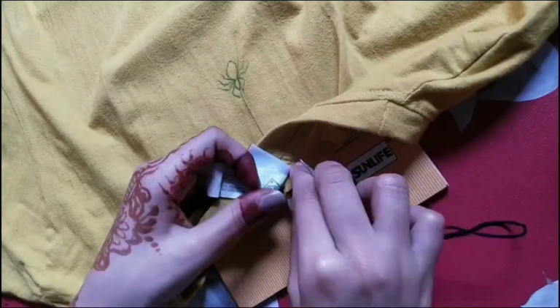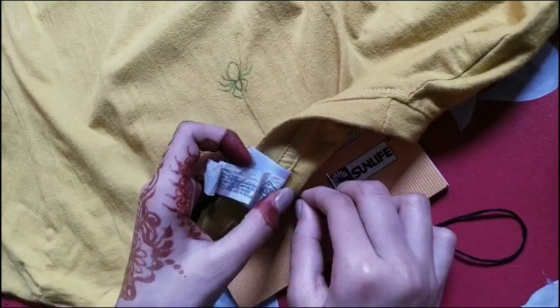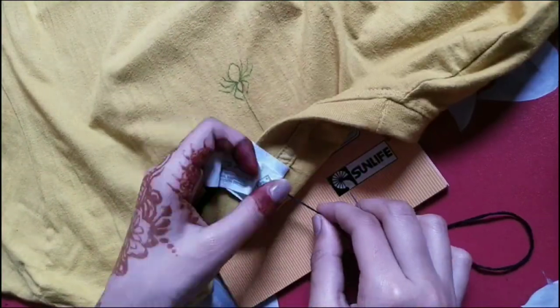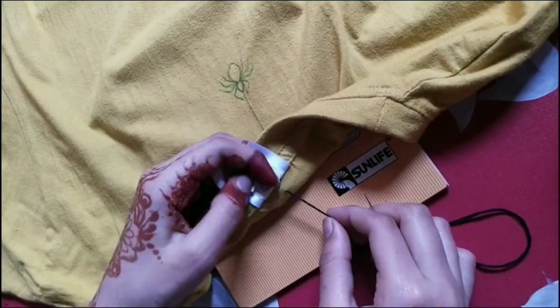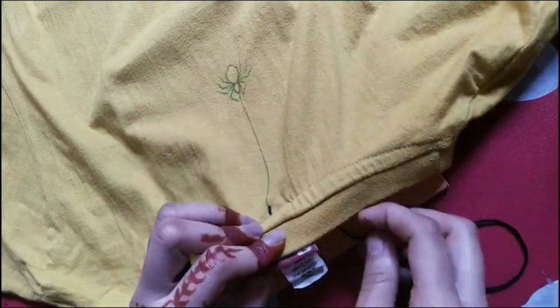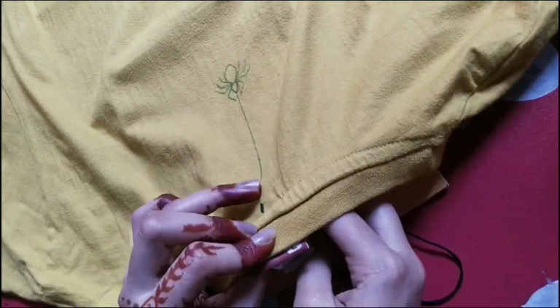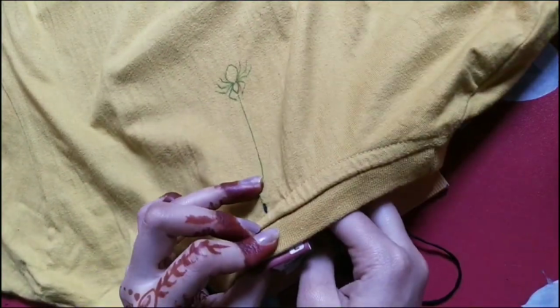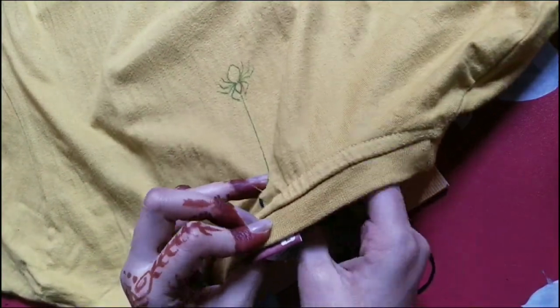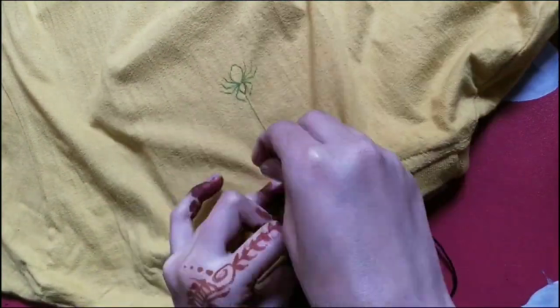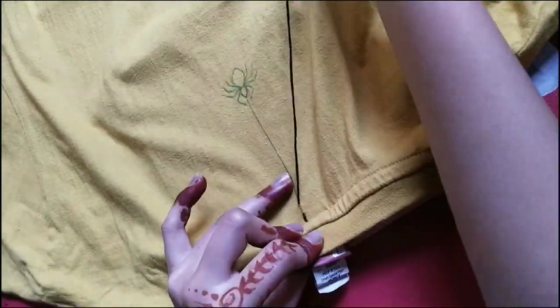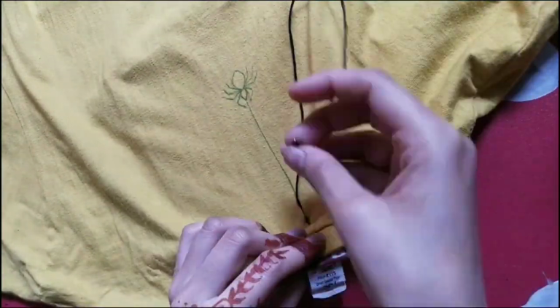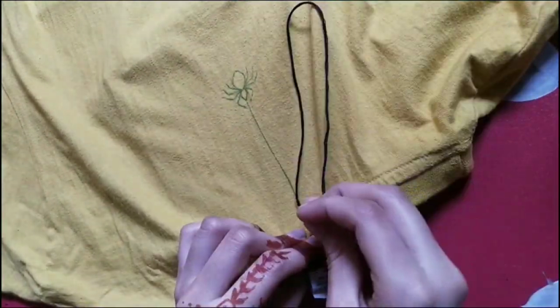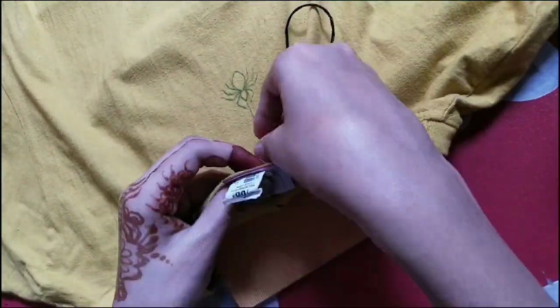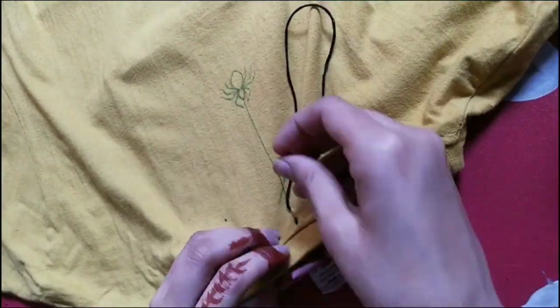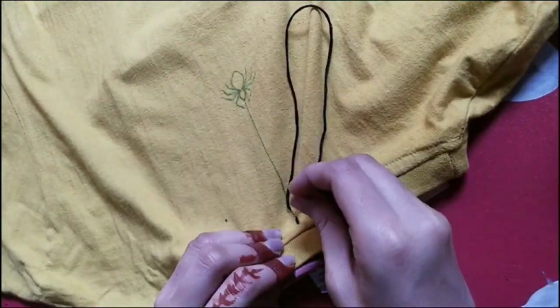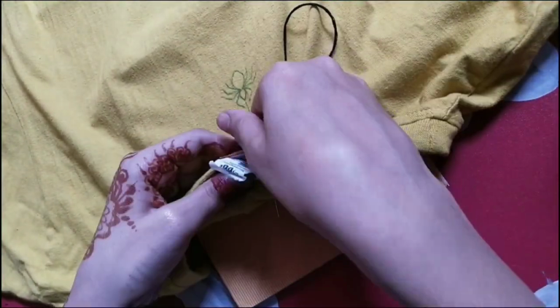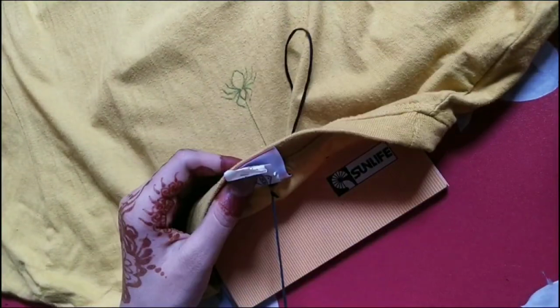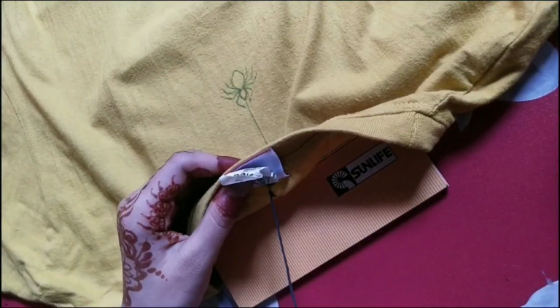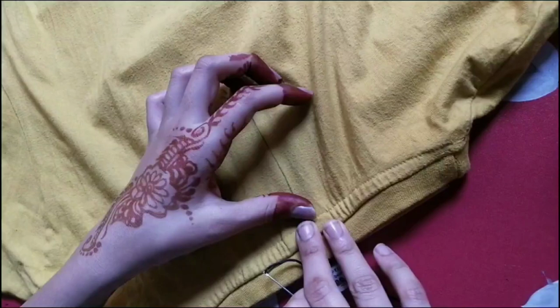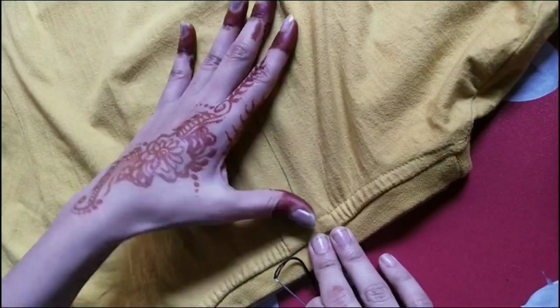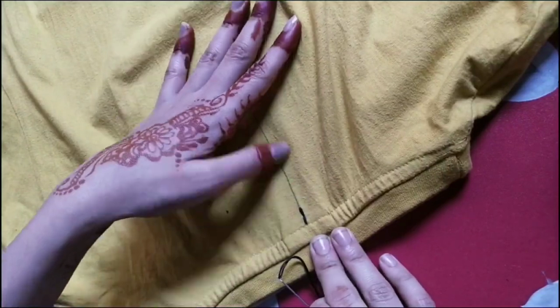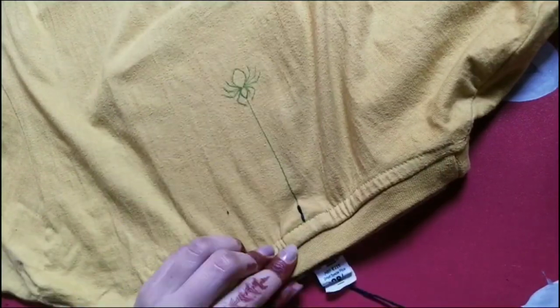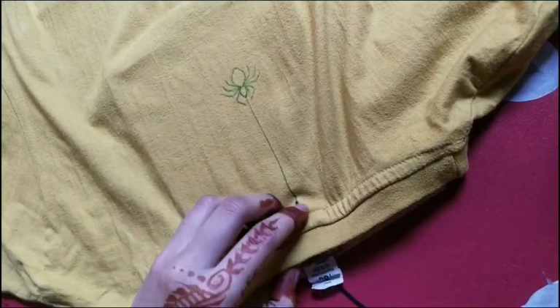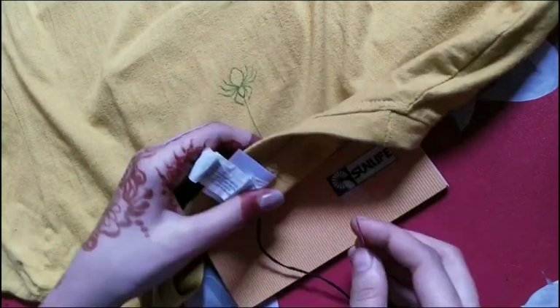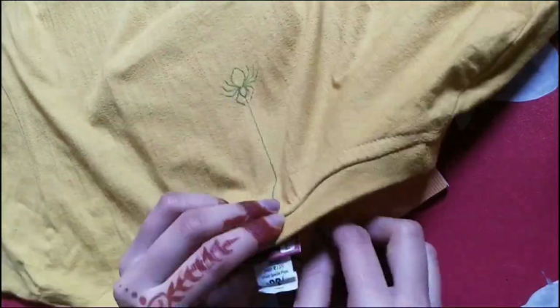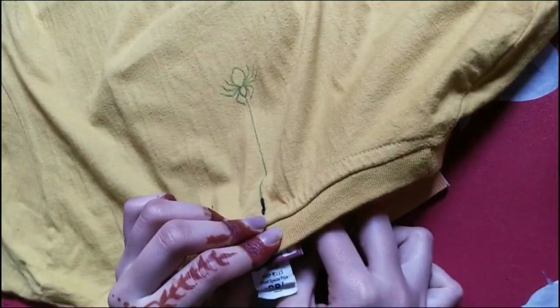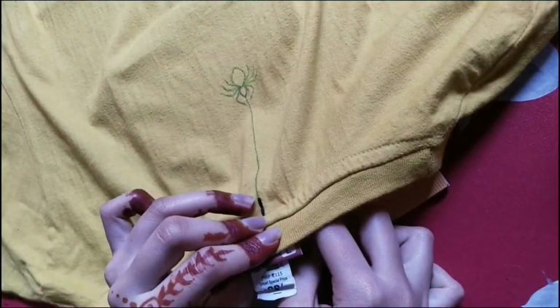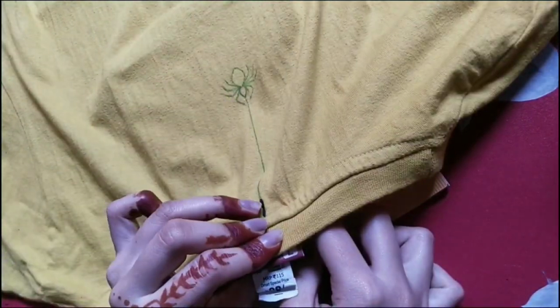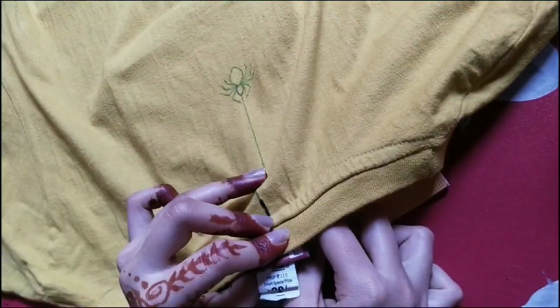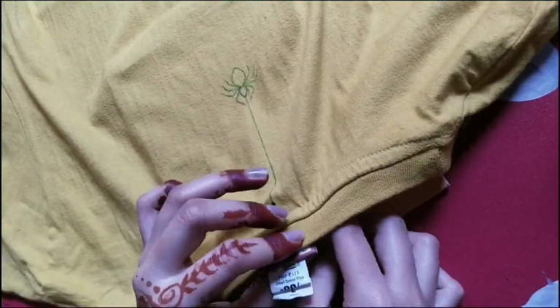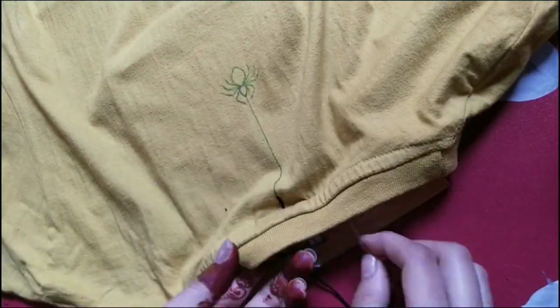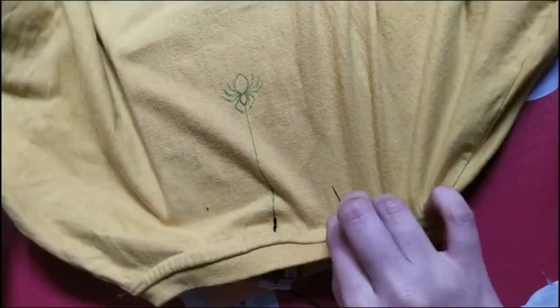For the straight line we'll do a backstitch. If you don't know what backstitch is, just watch what I'm doing - you'll get it.